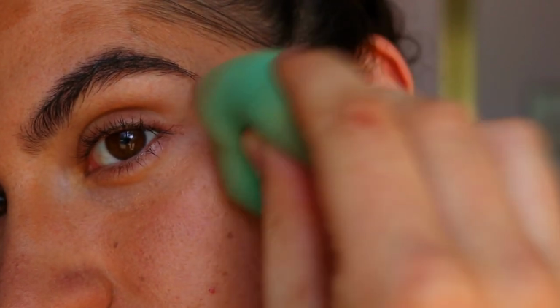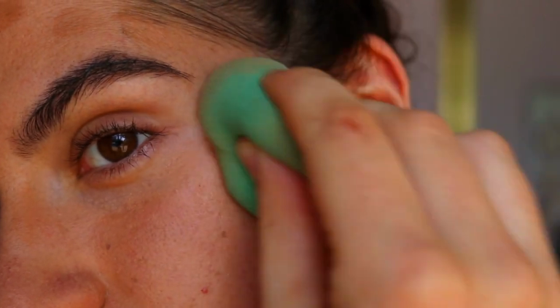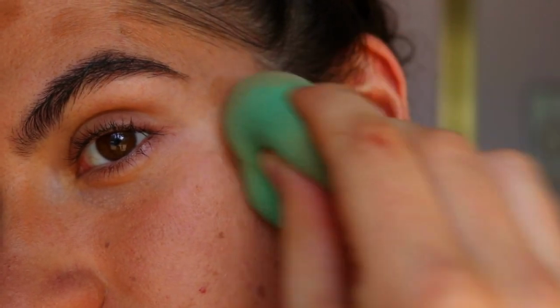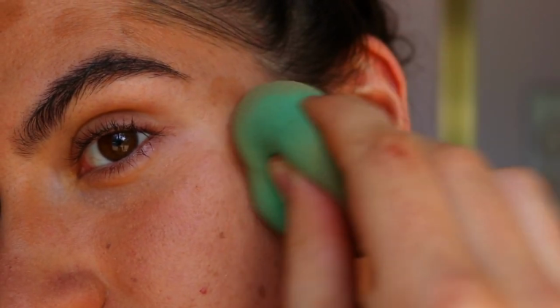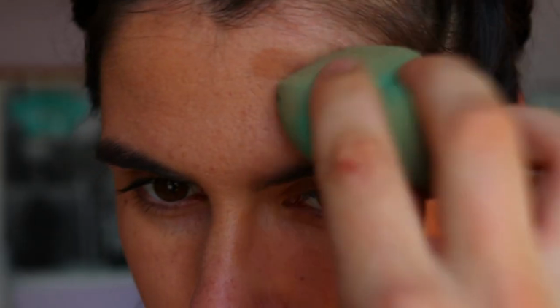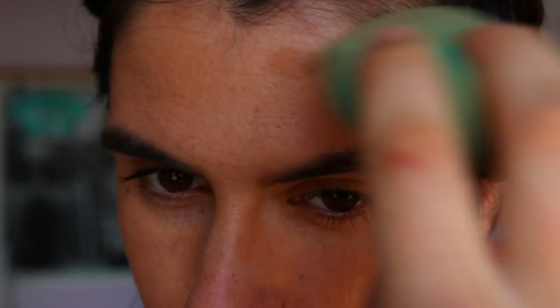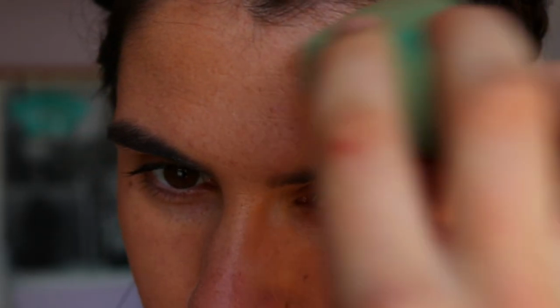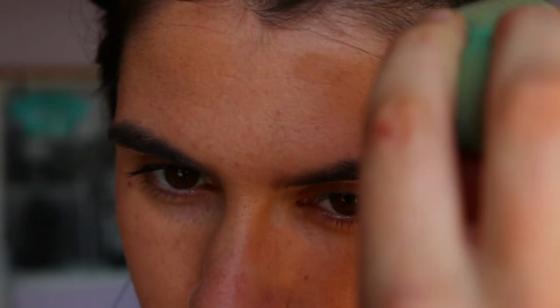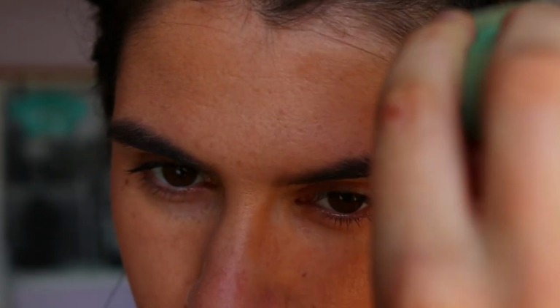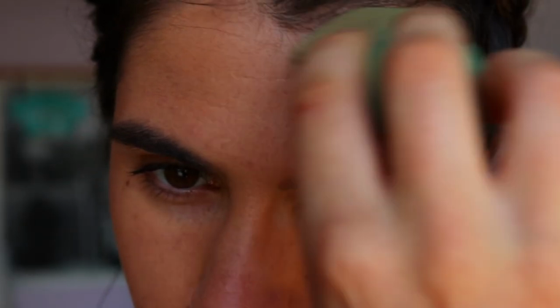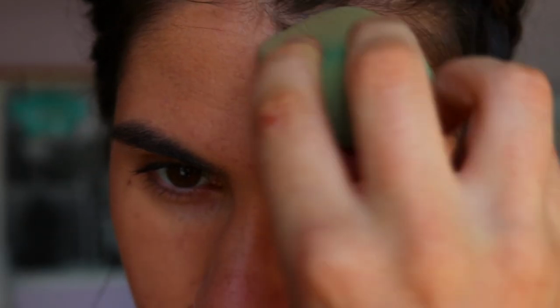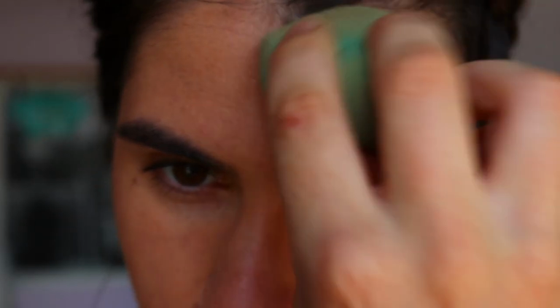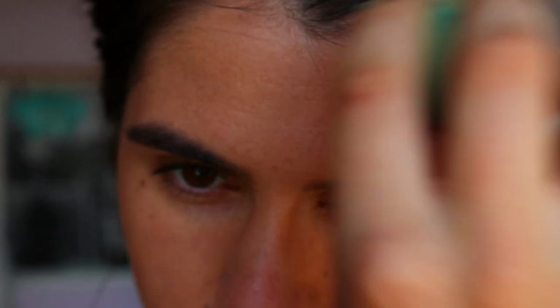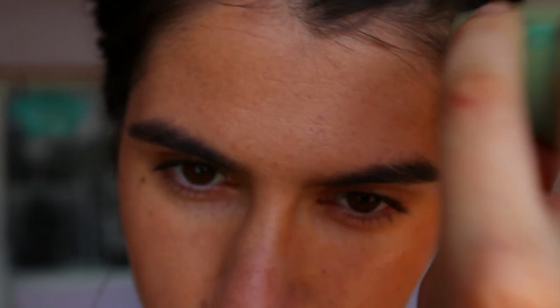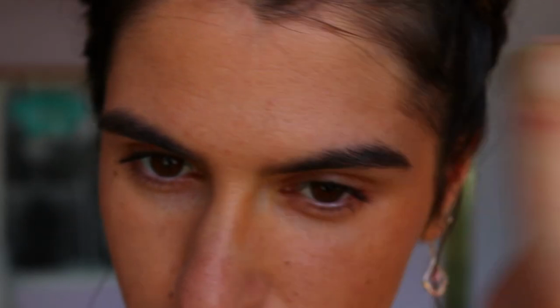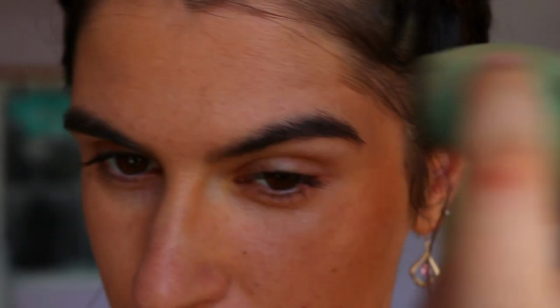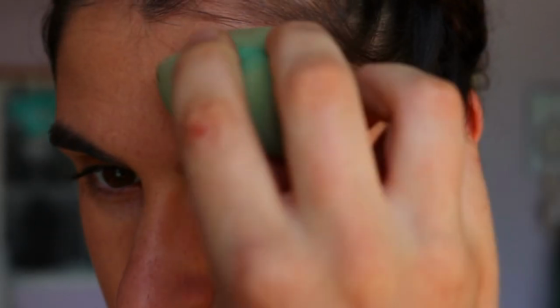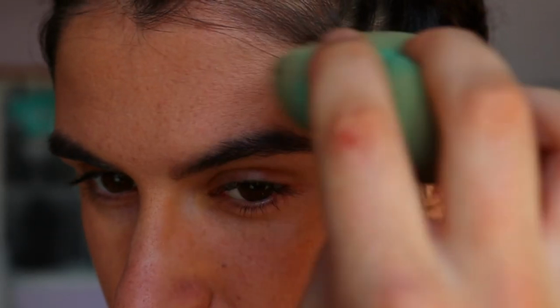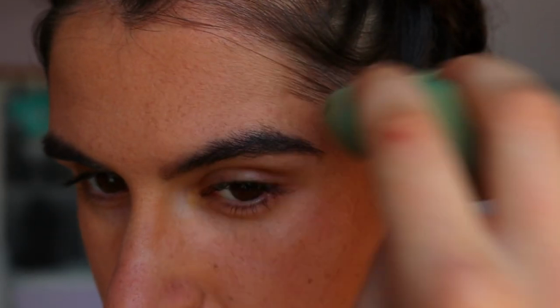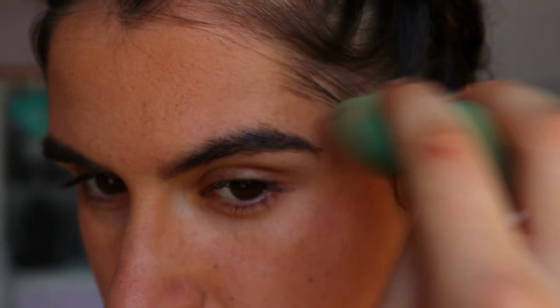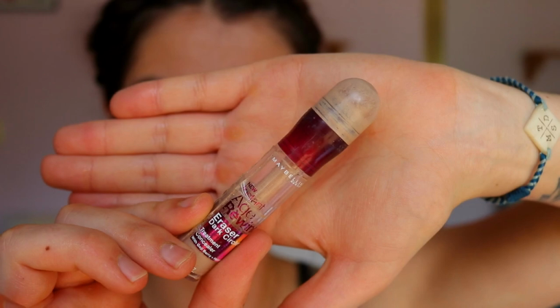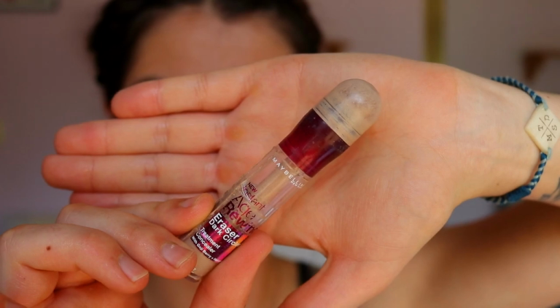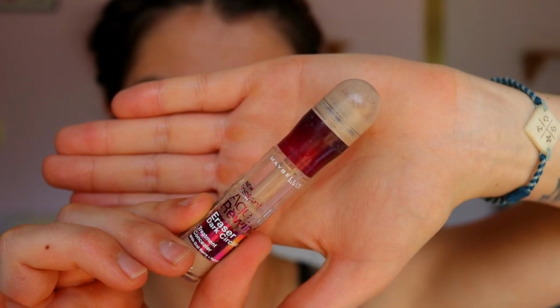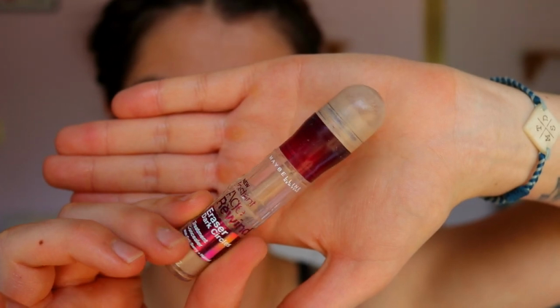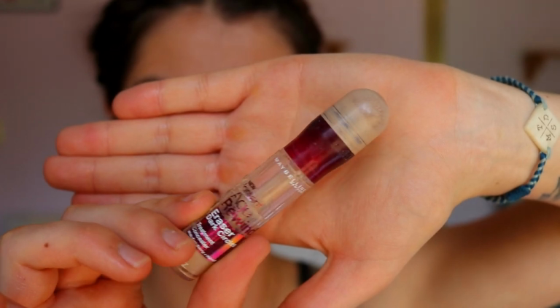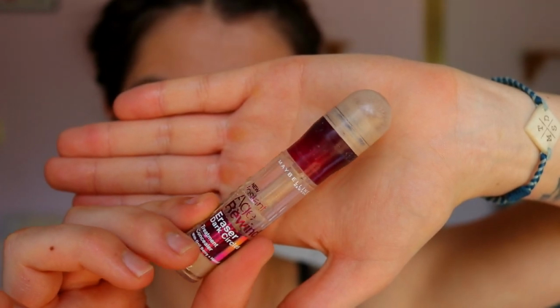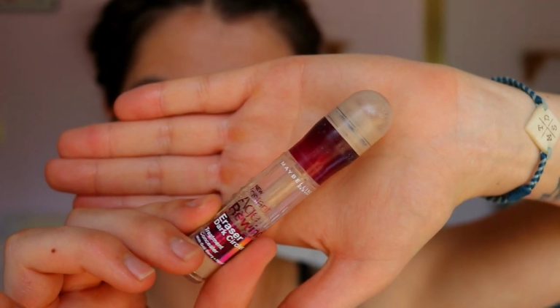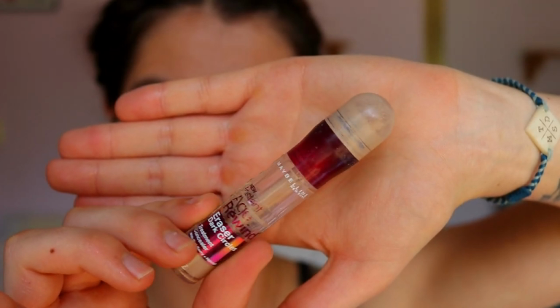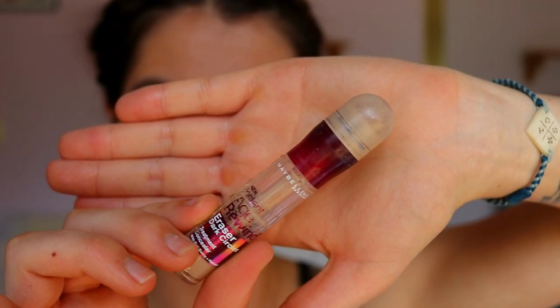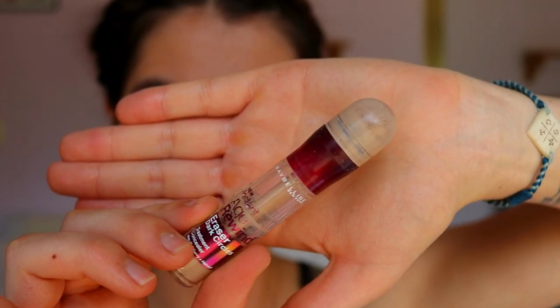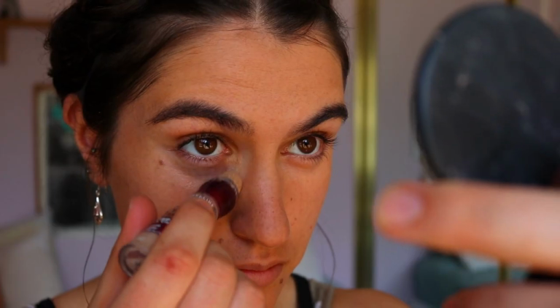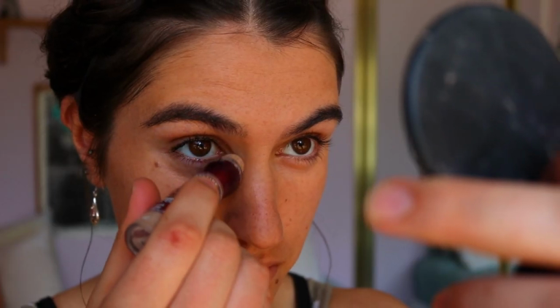A cream bronzer is a little bit more natural than a powder bronzer and I find it lasts longer on my skin throughout the day.